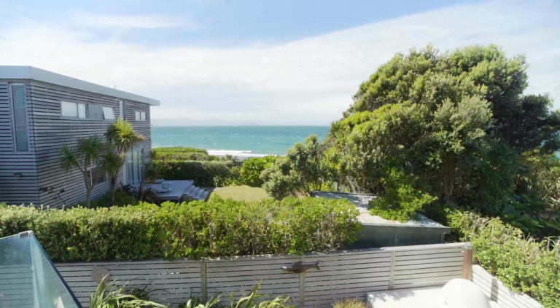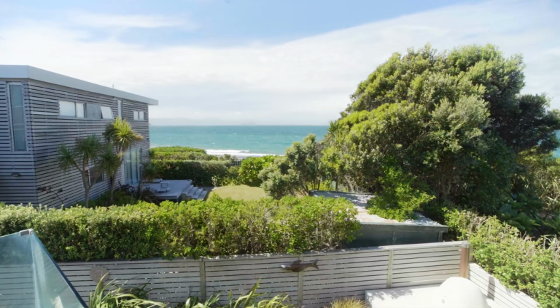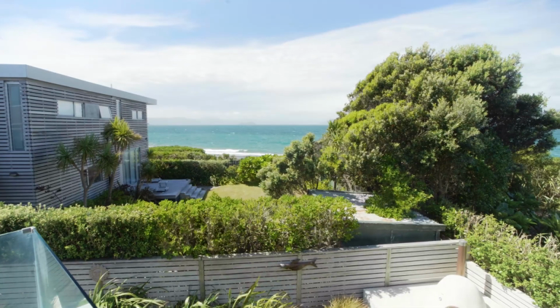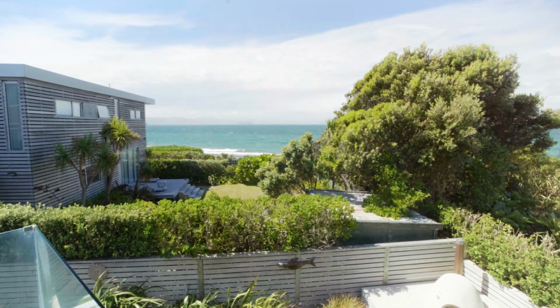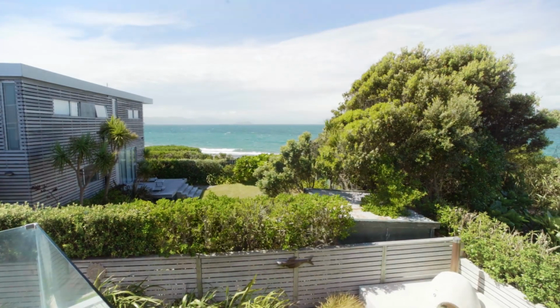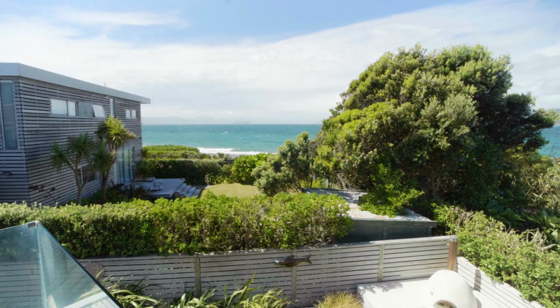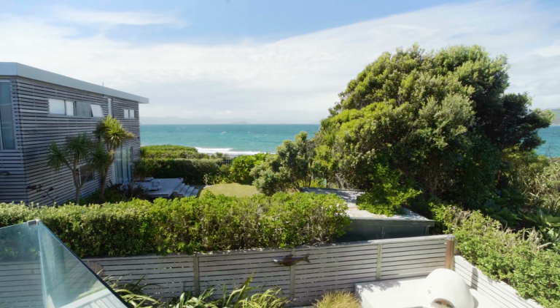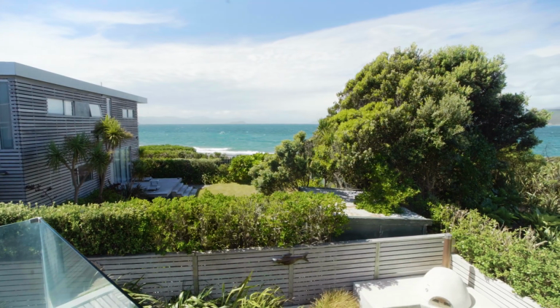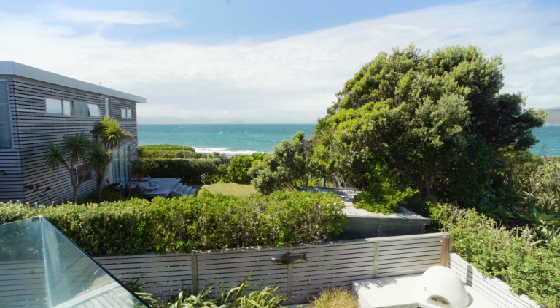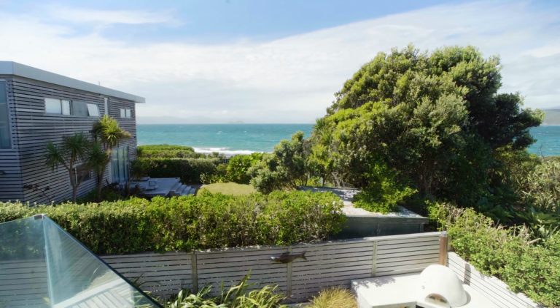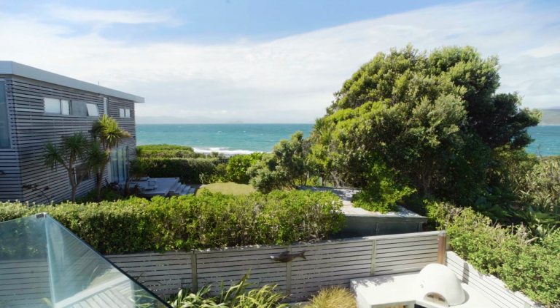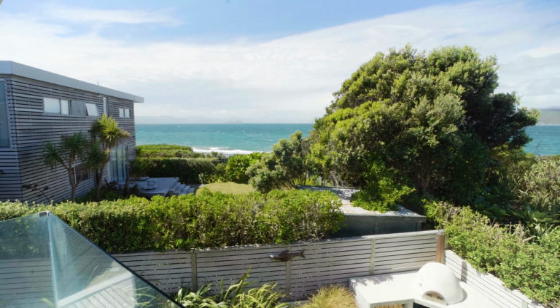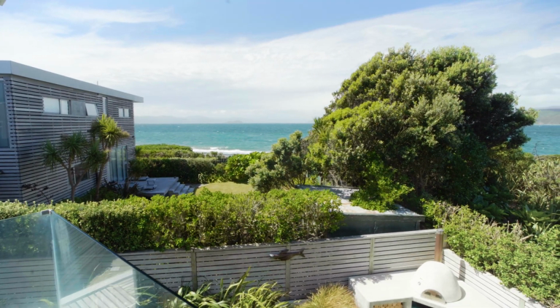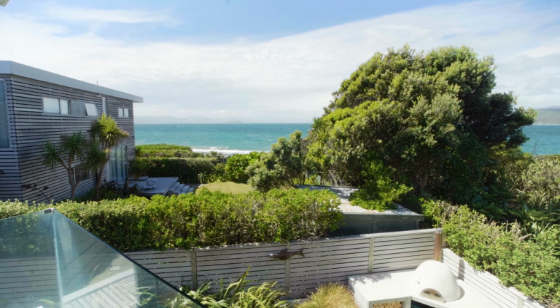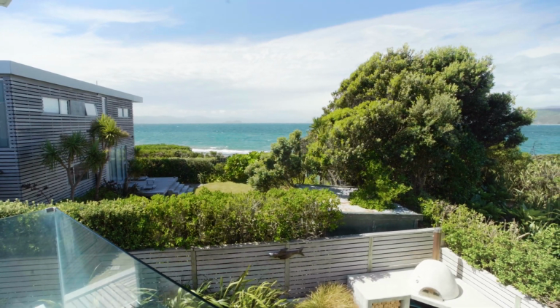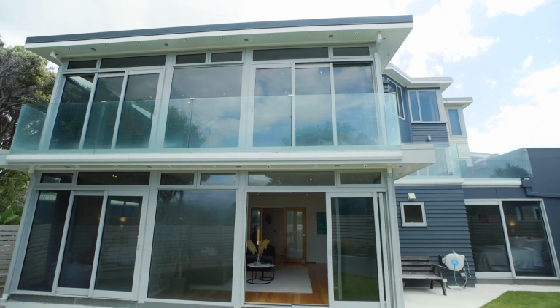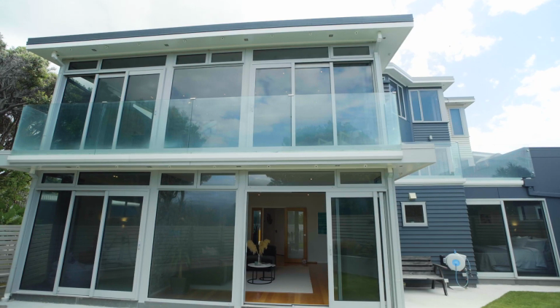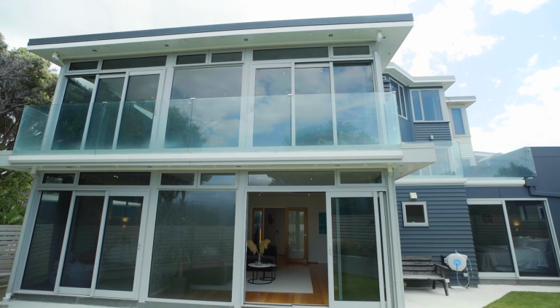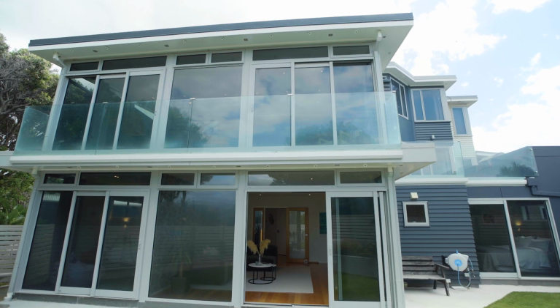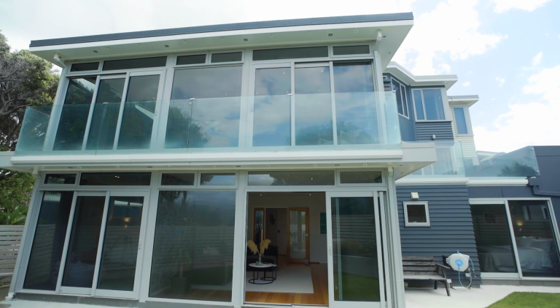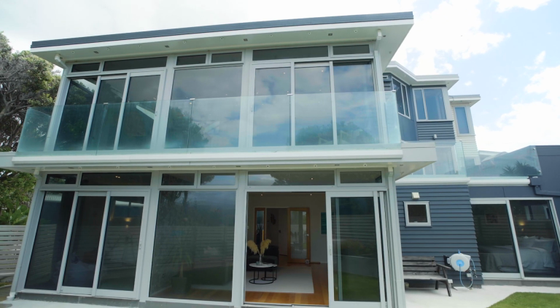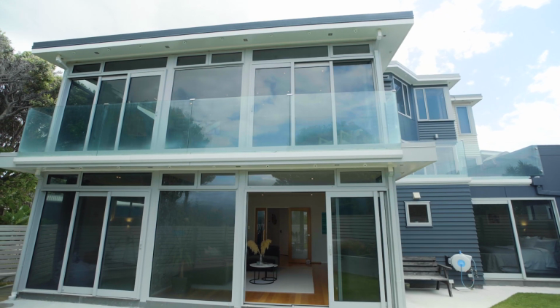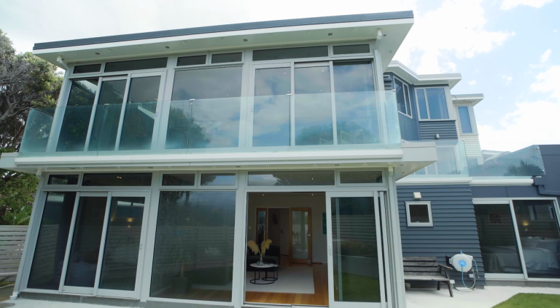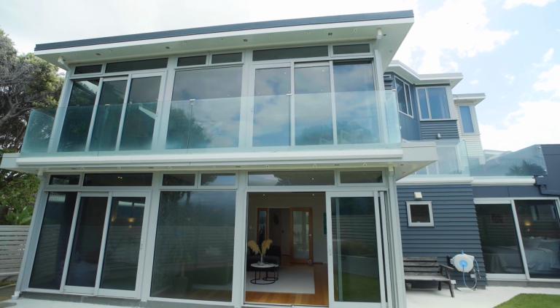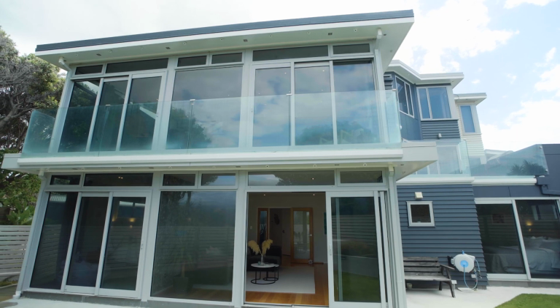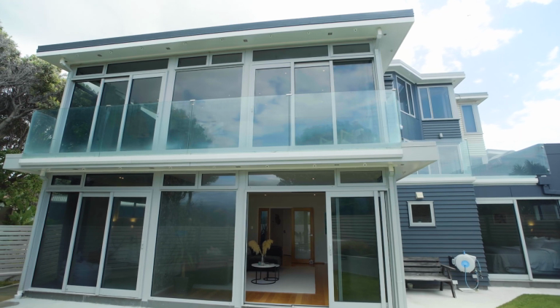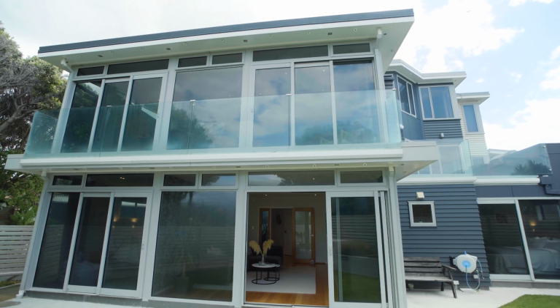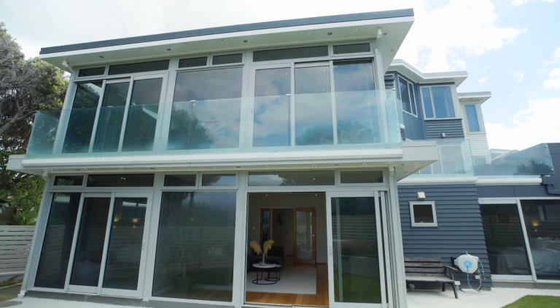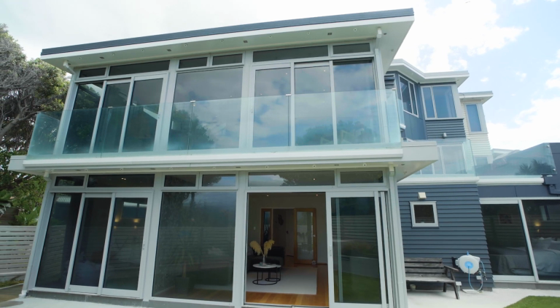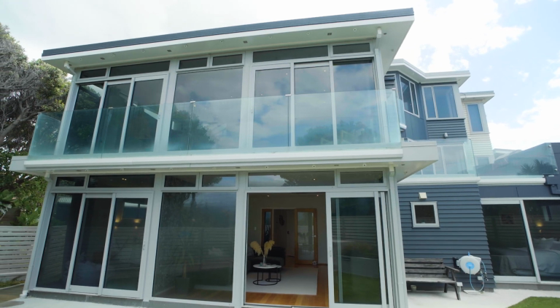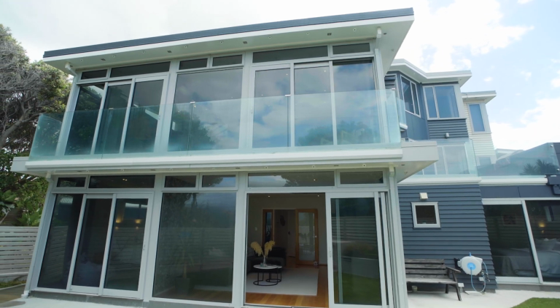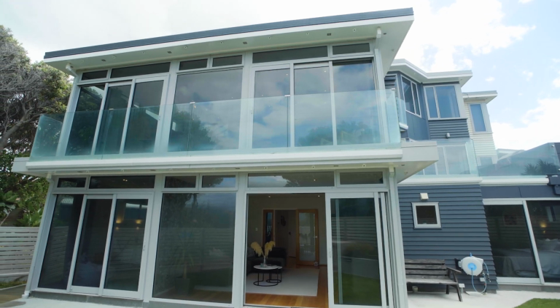This gorgeous, substantial home offers the ultimate in elegant, relaxed living.